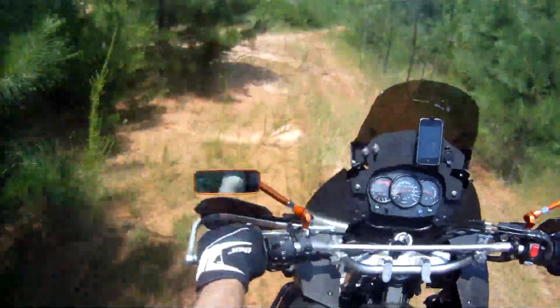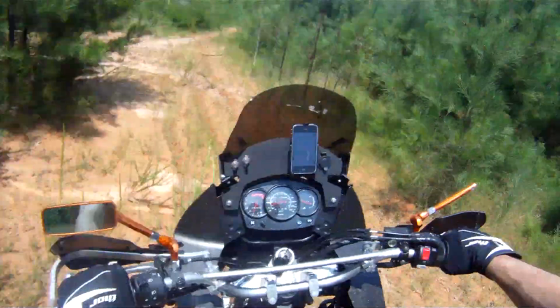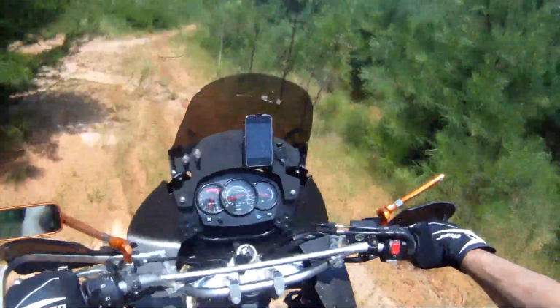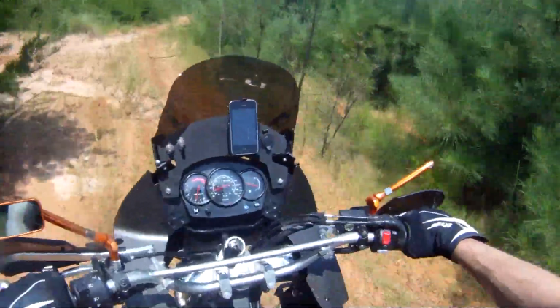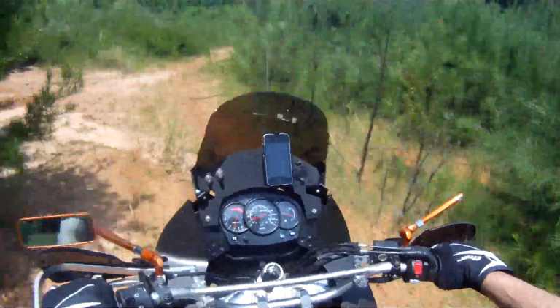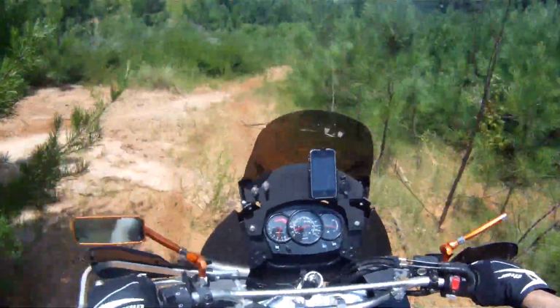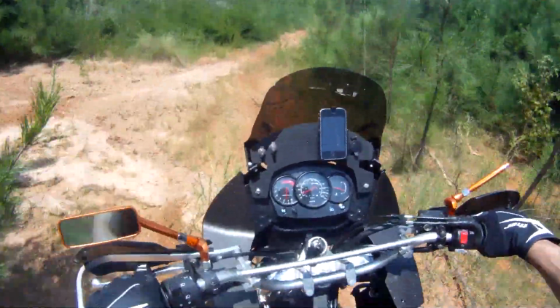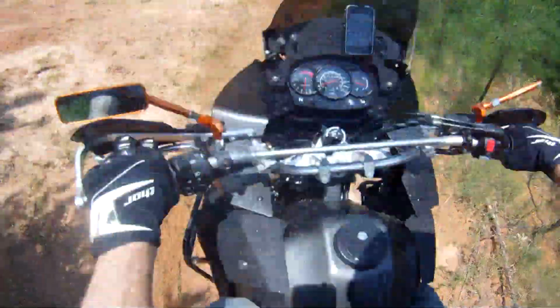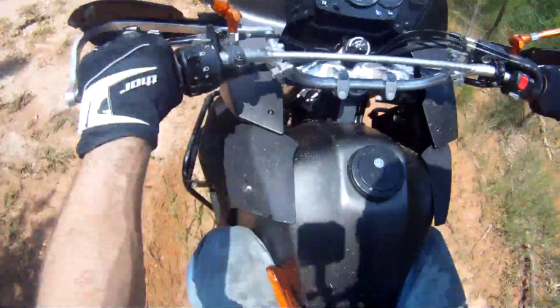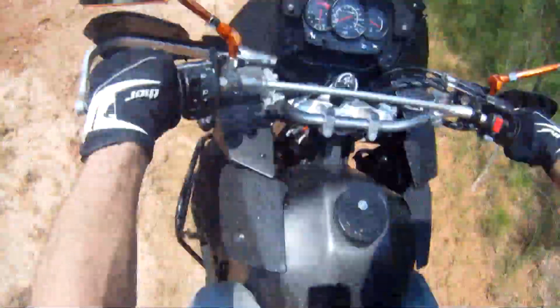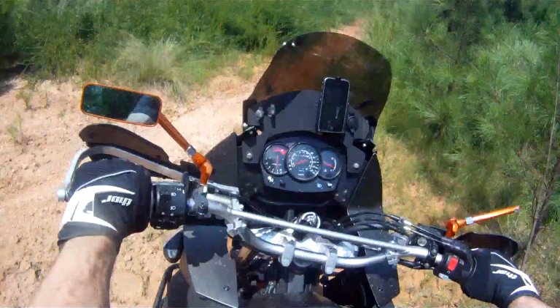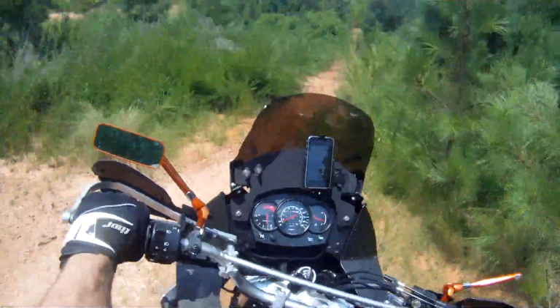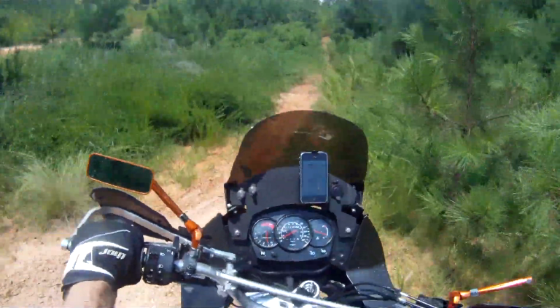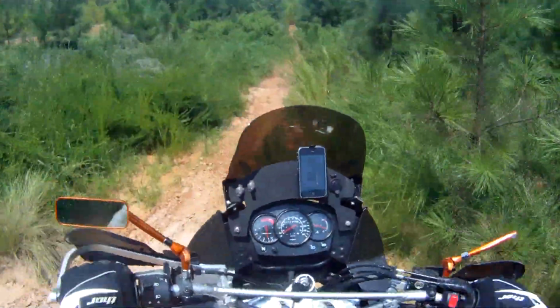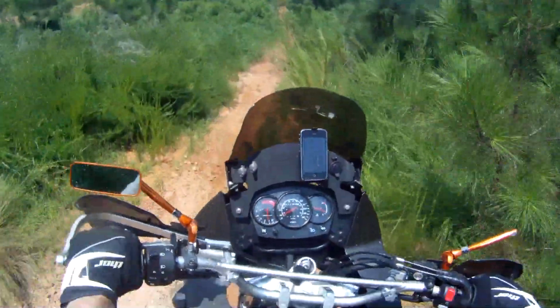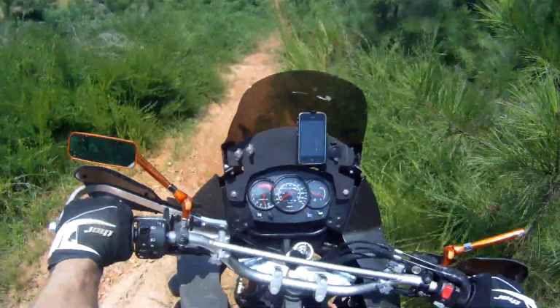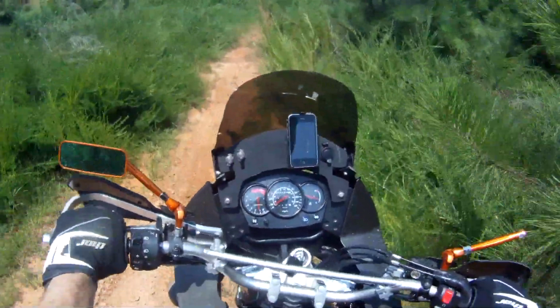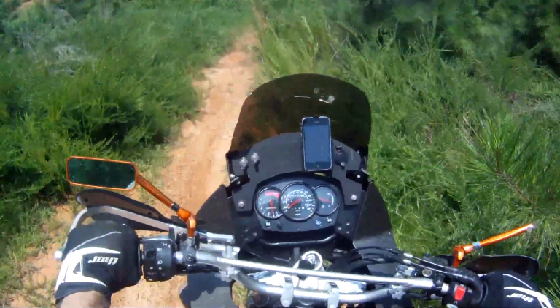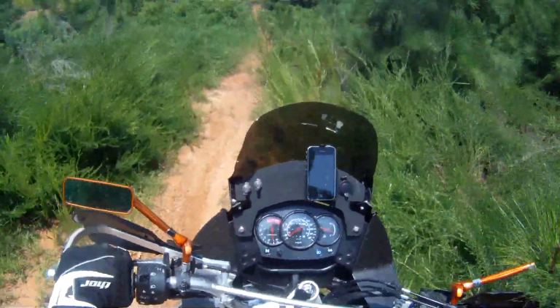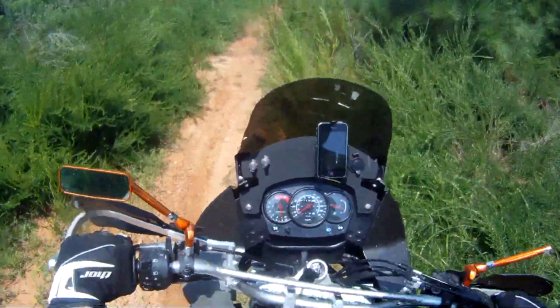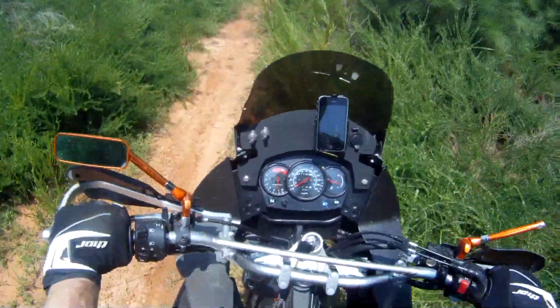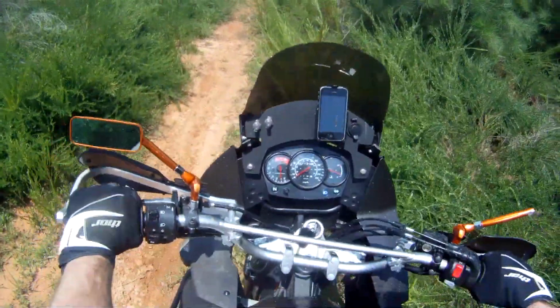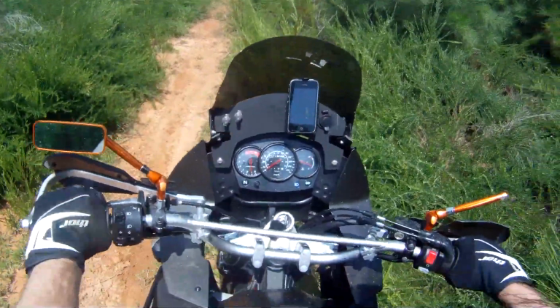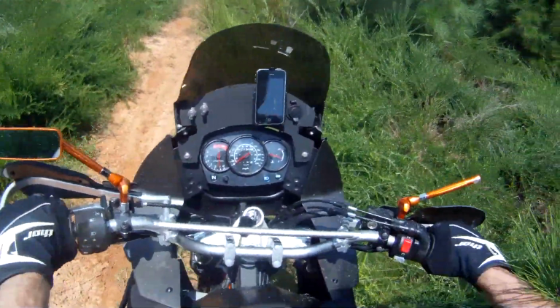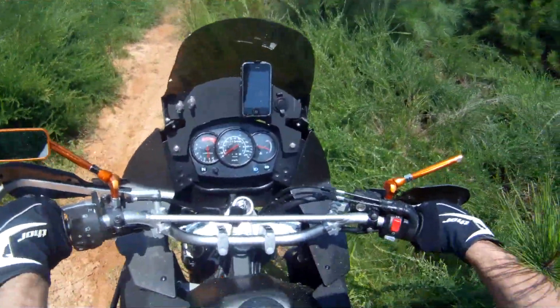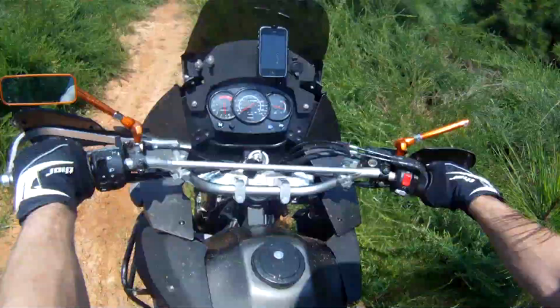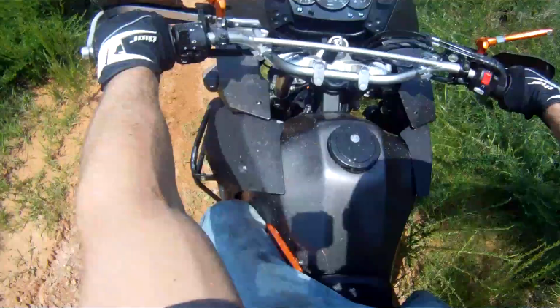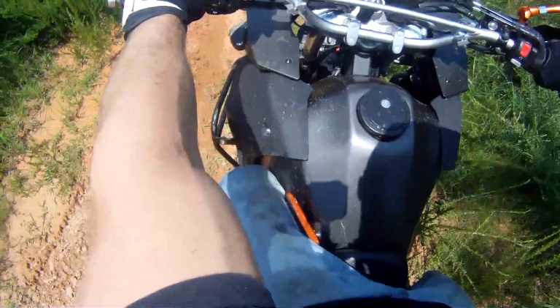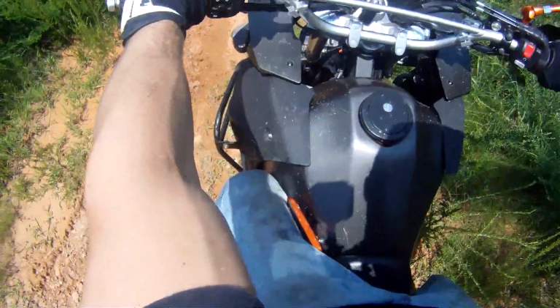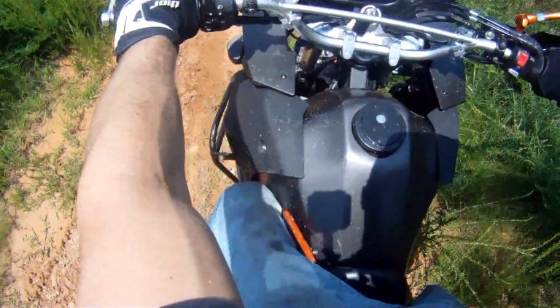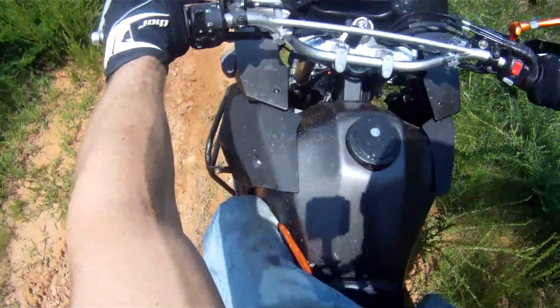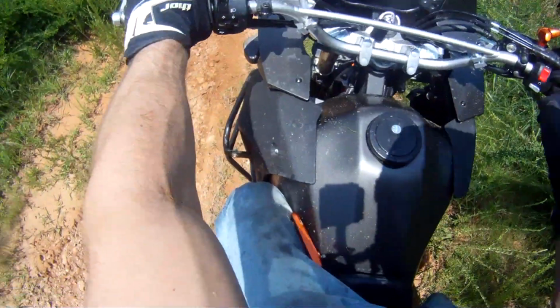Oh shit, there goes my mirror. I caught it.